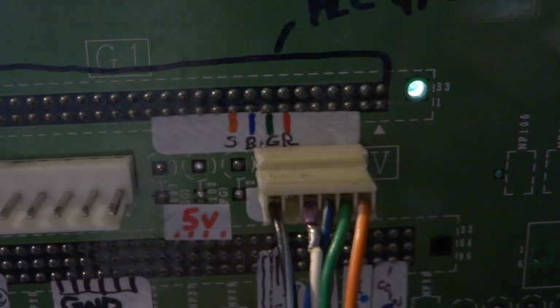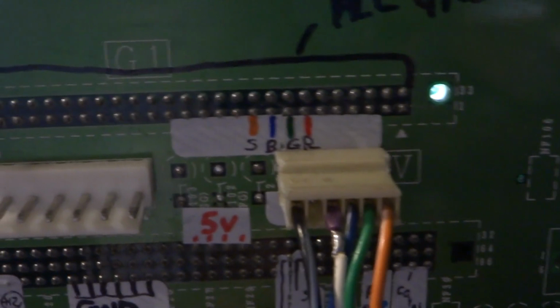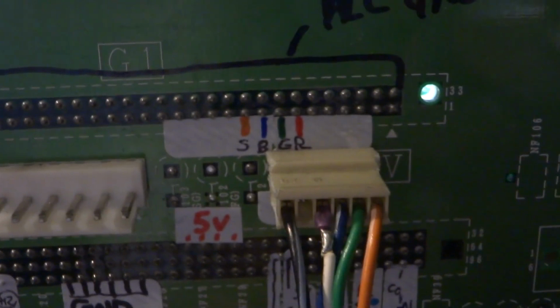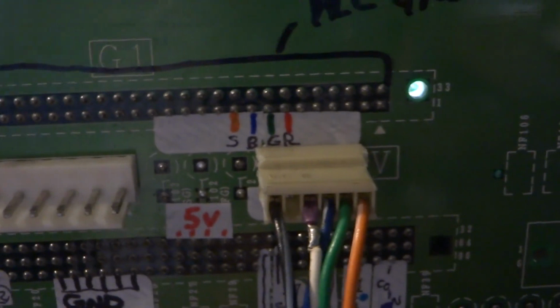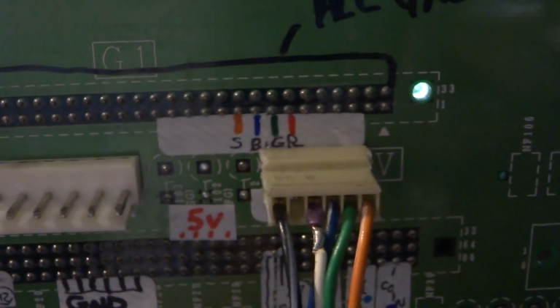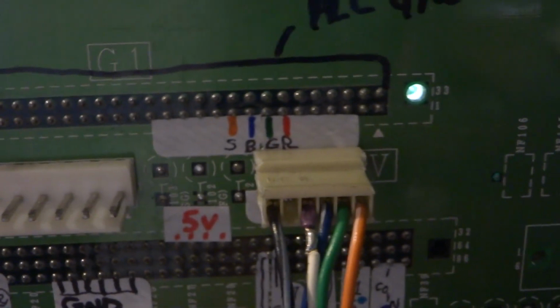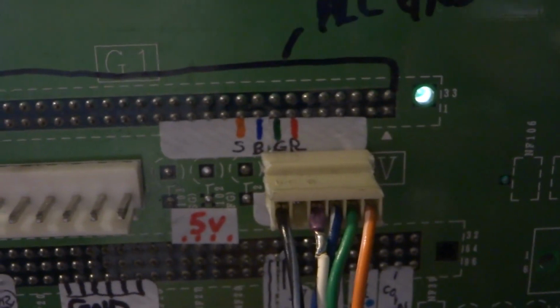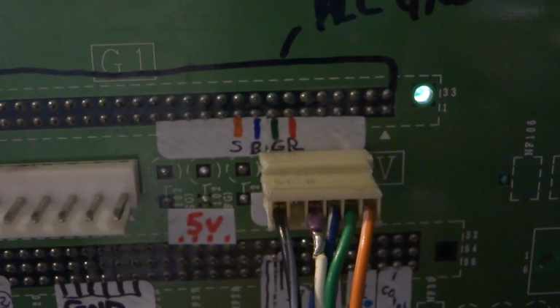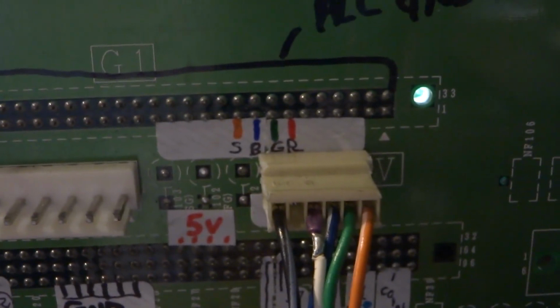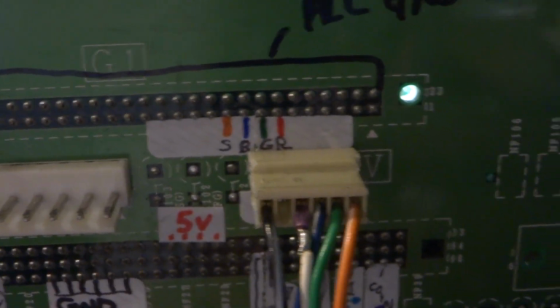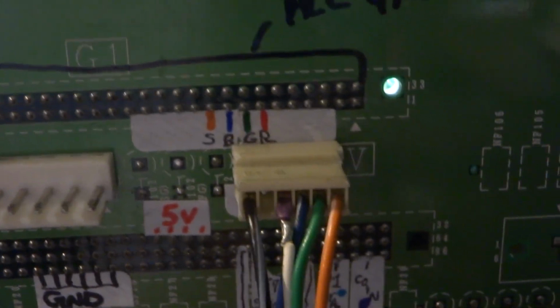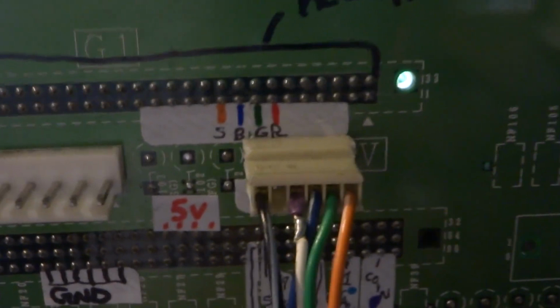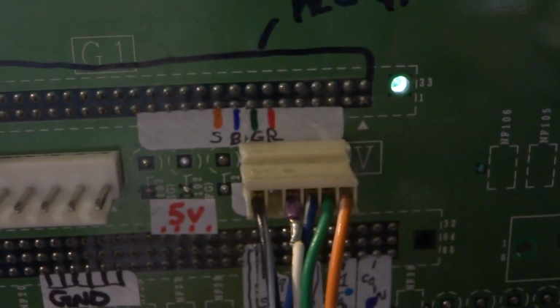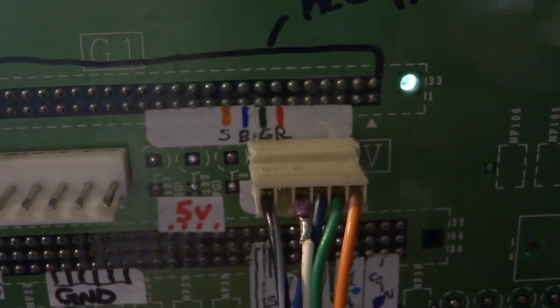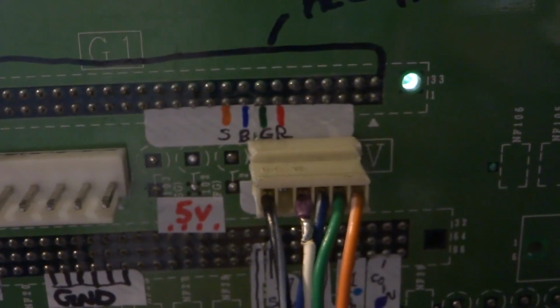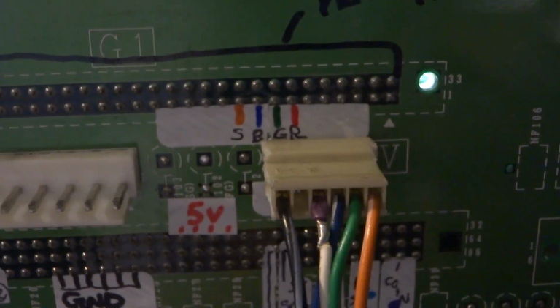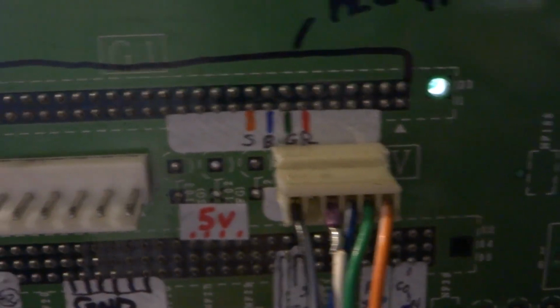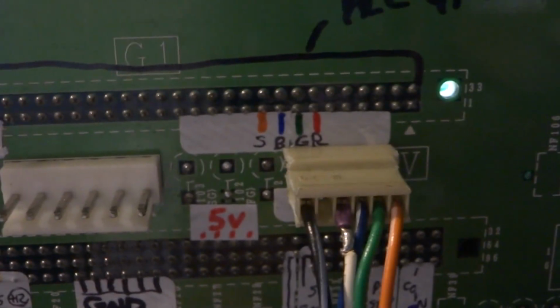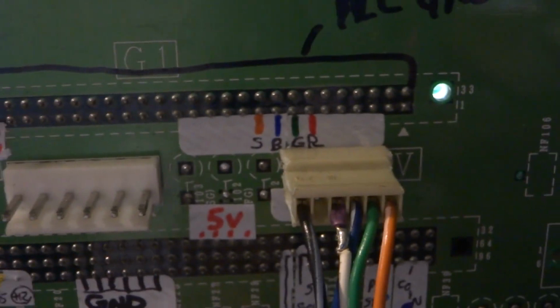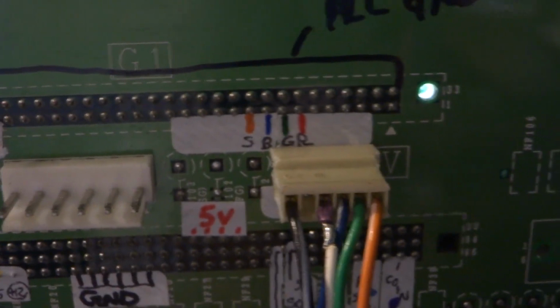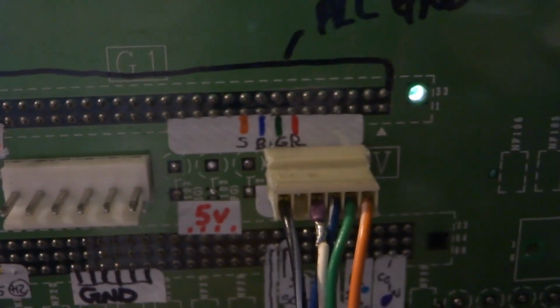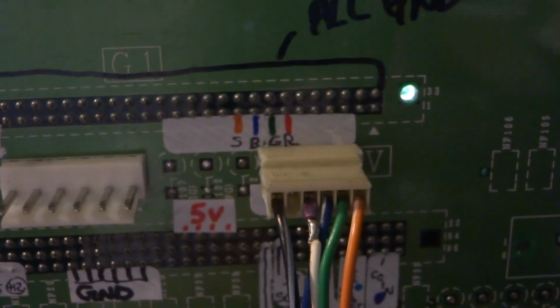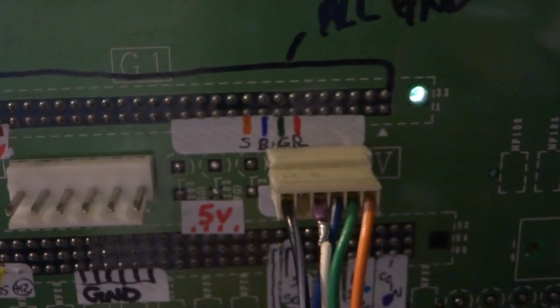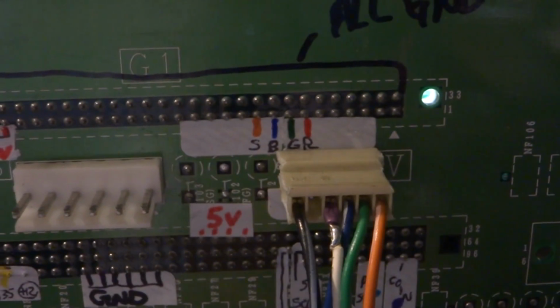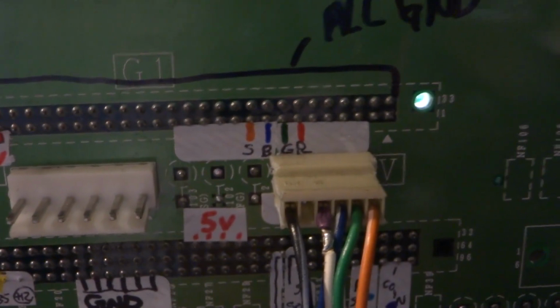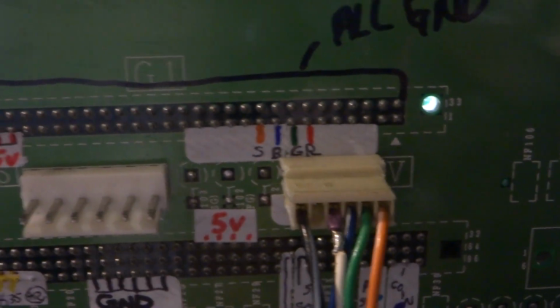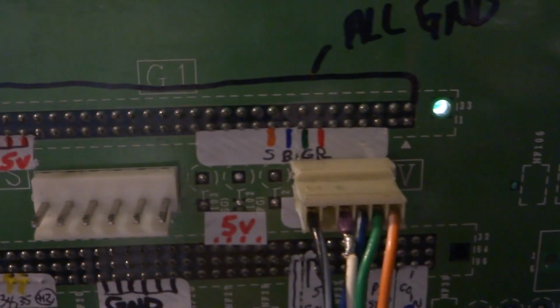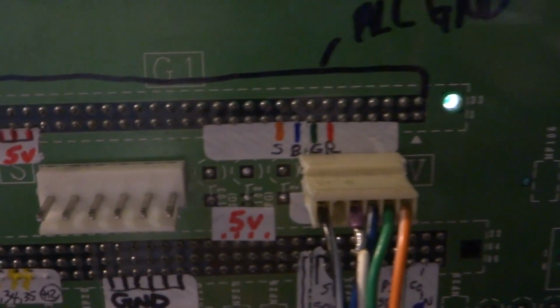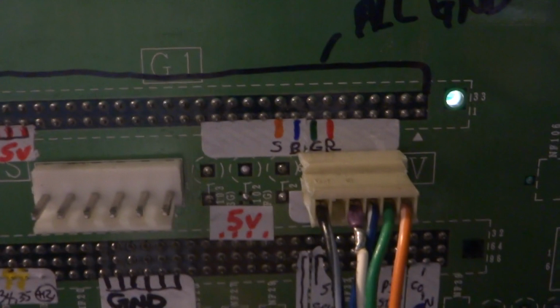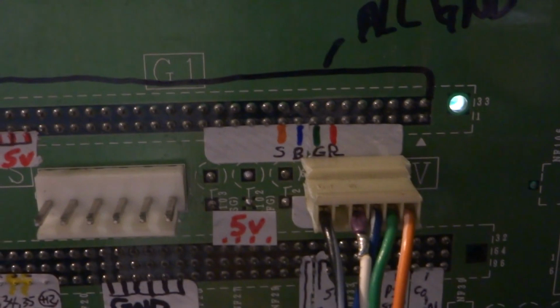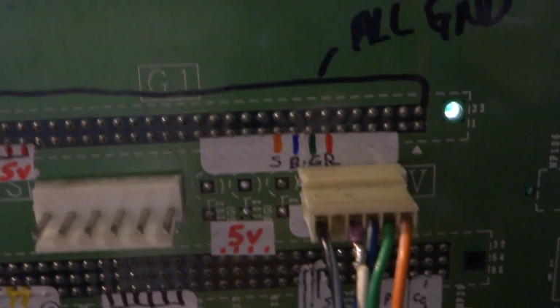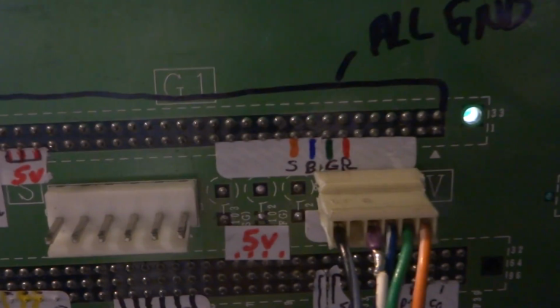As you can see here, I have sync, blue, green, red. I believe I had sync, blue, red, green last time, and that was the color issue.